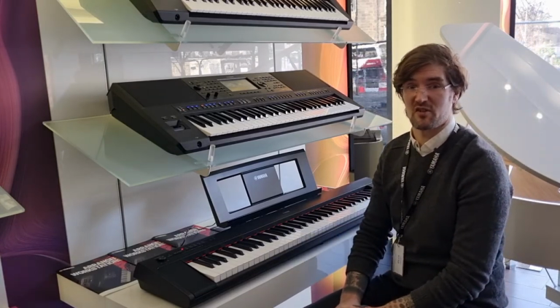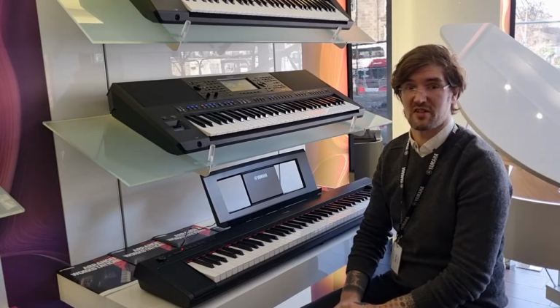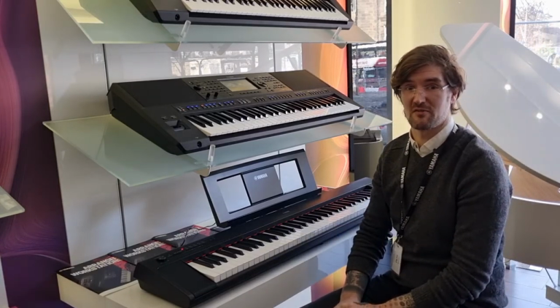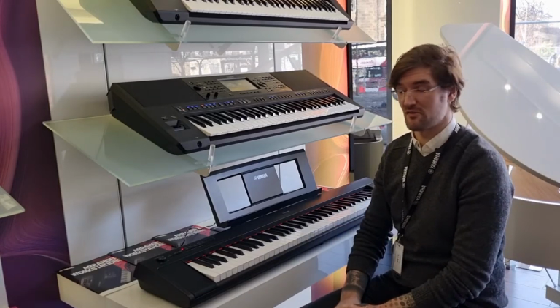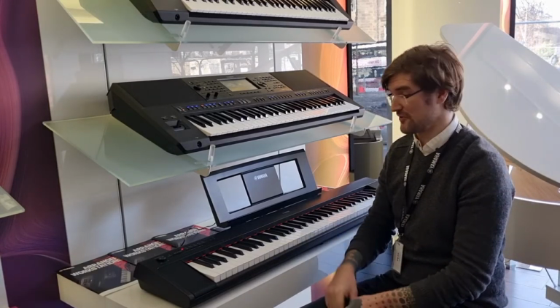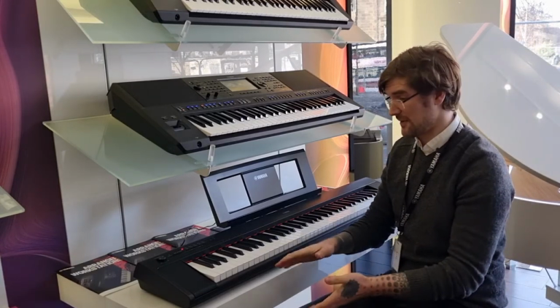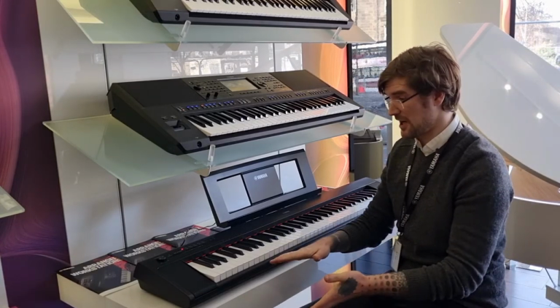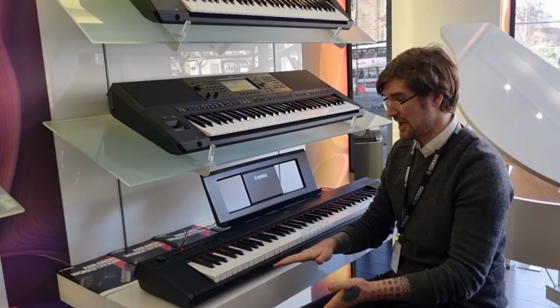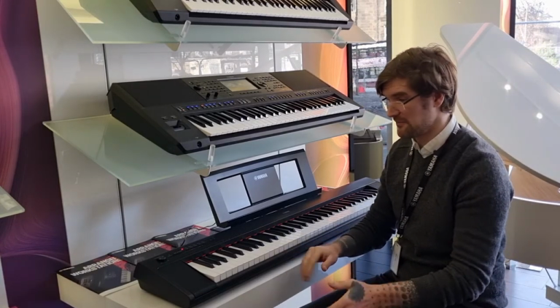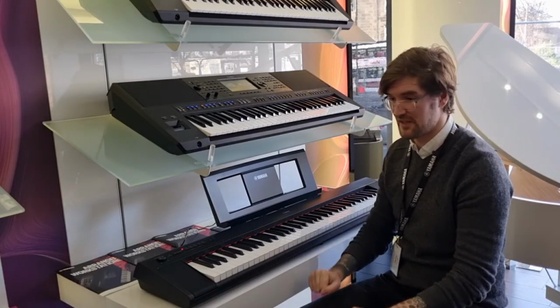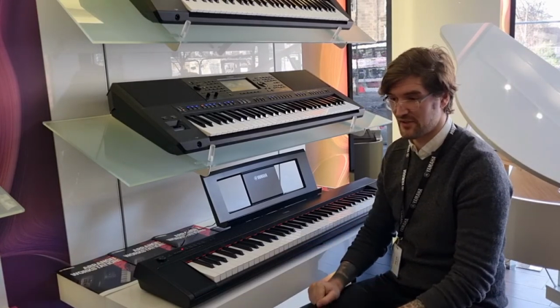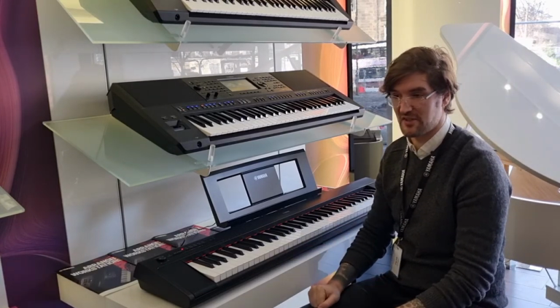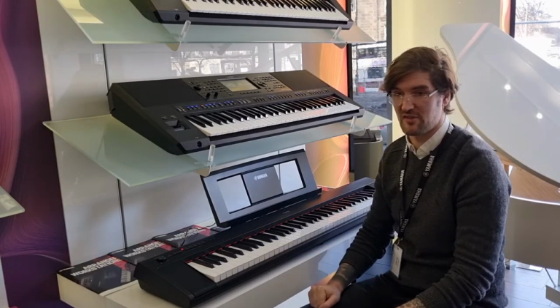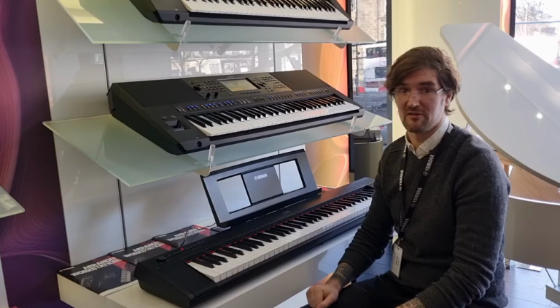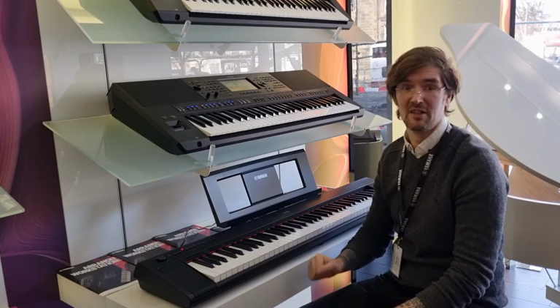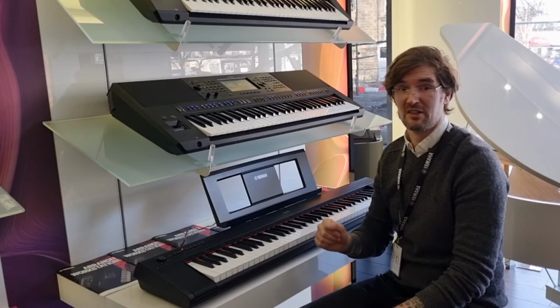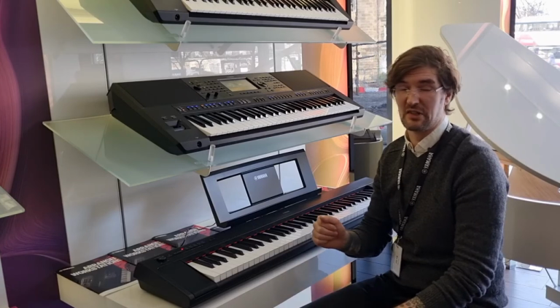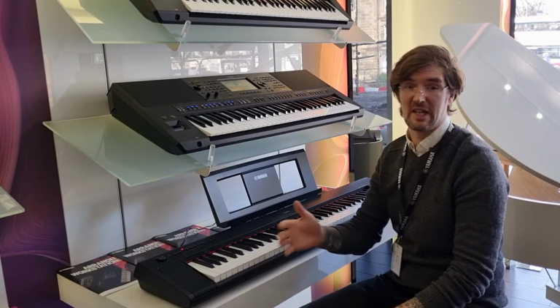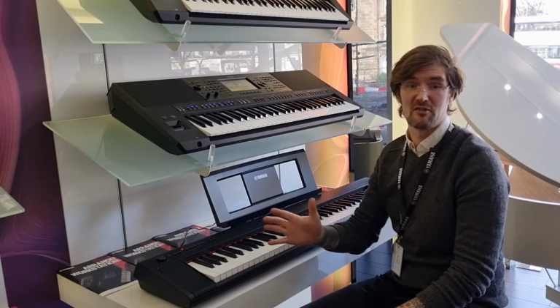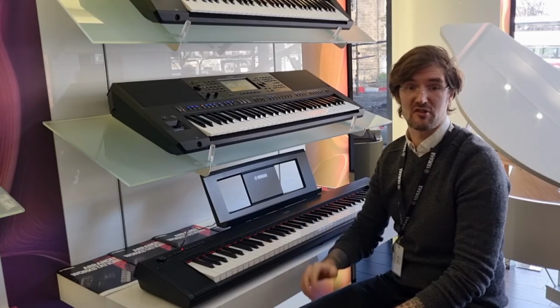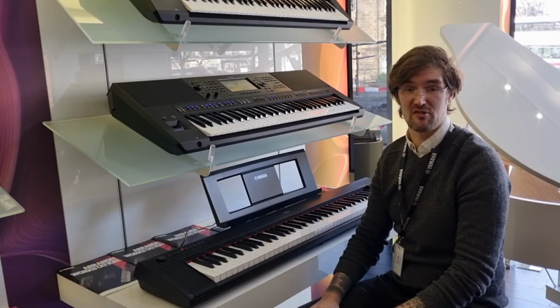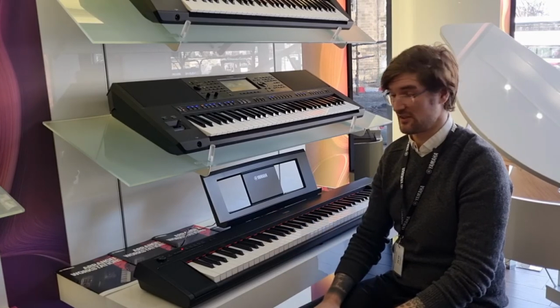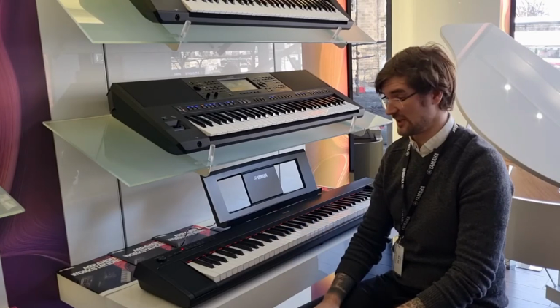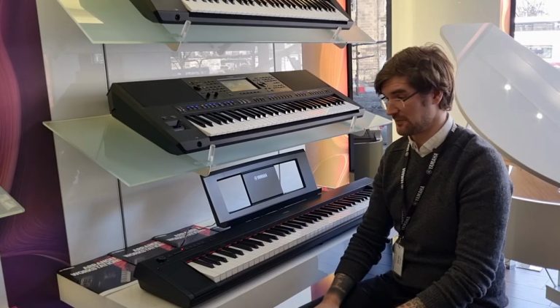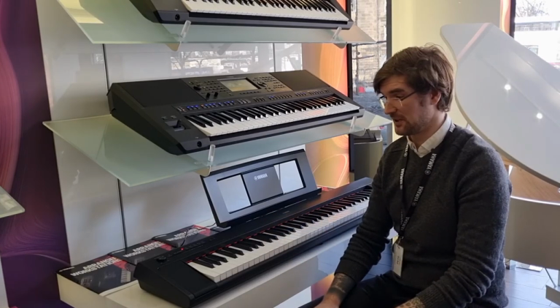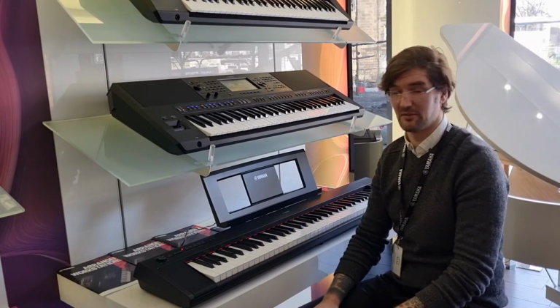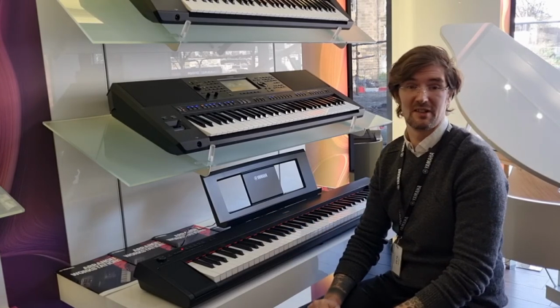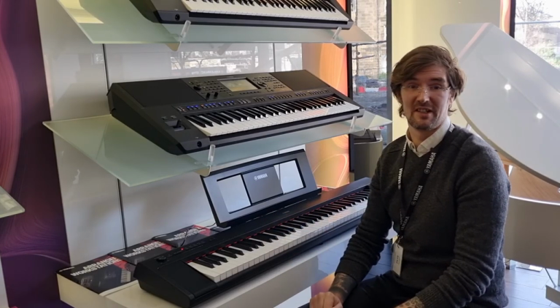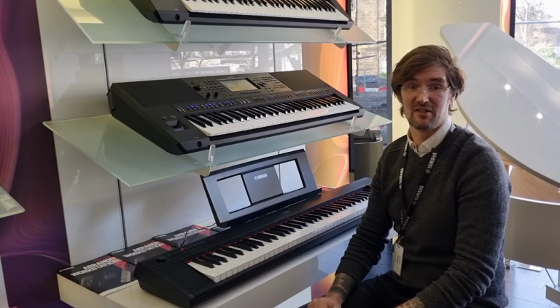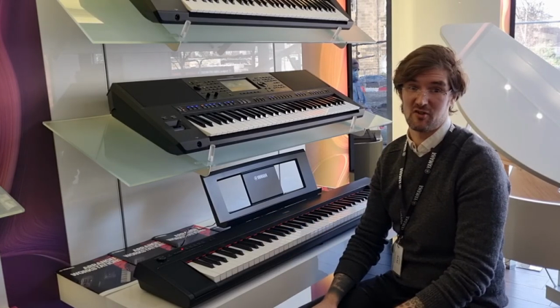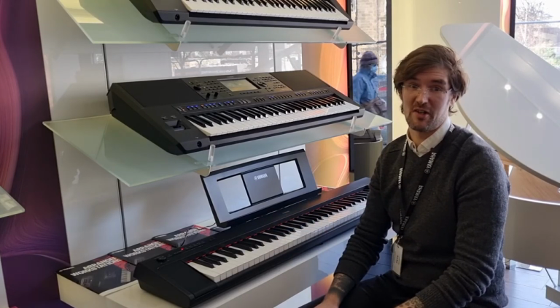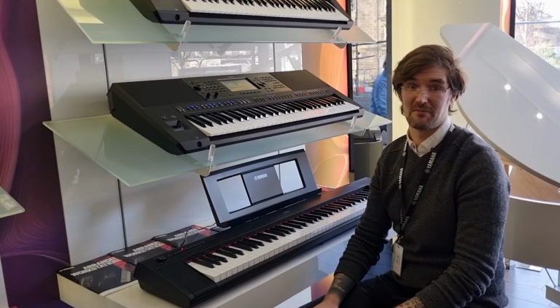A versatile tool, the Yamaha MP32. You can get yours using the link below. Enjoy it.